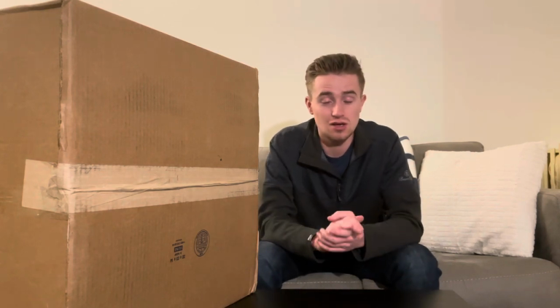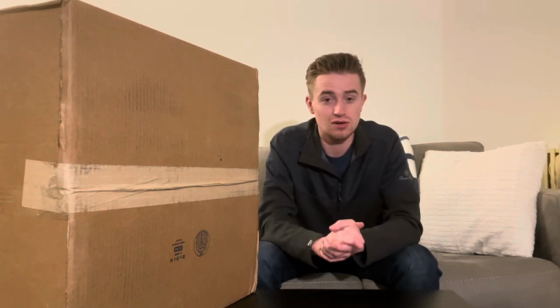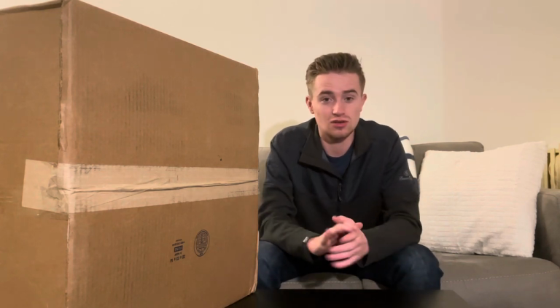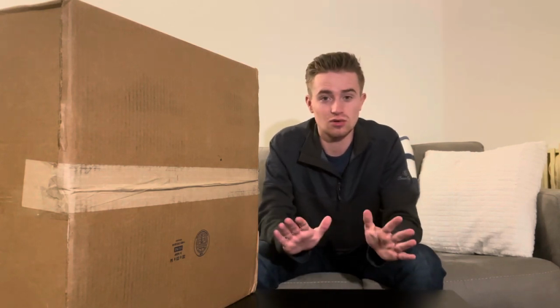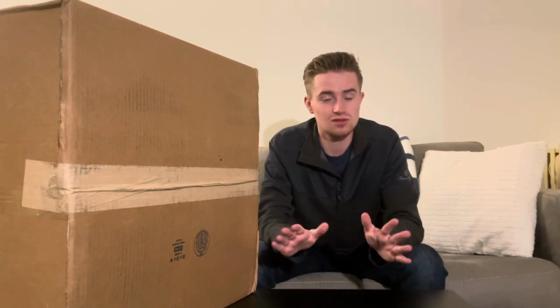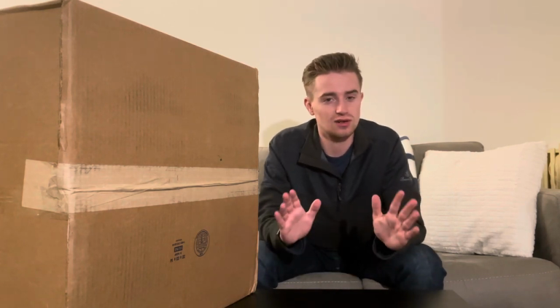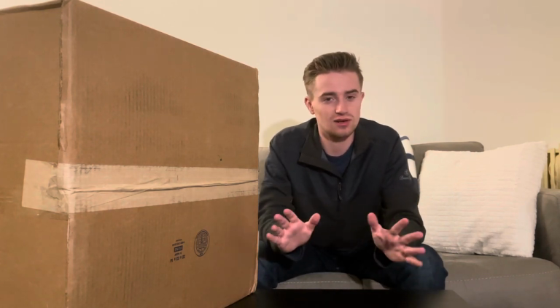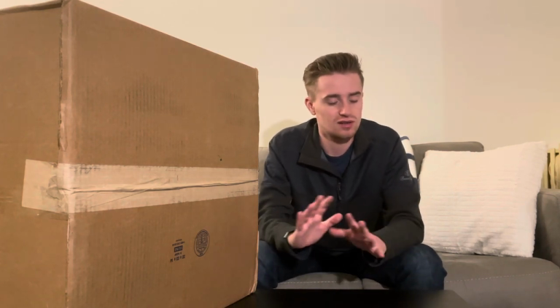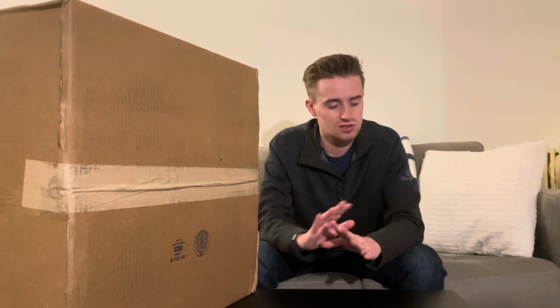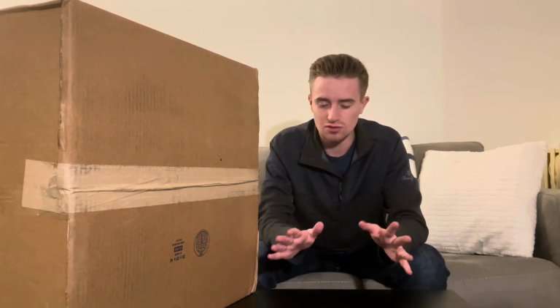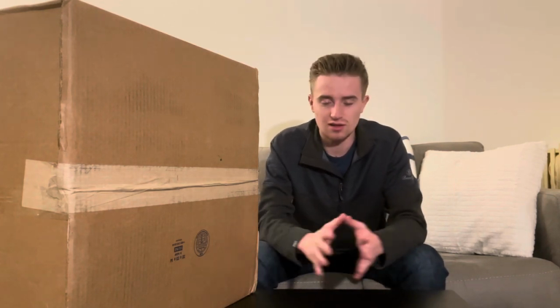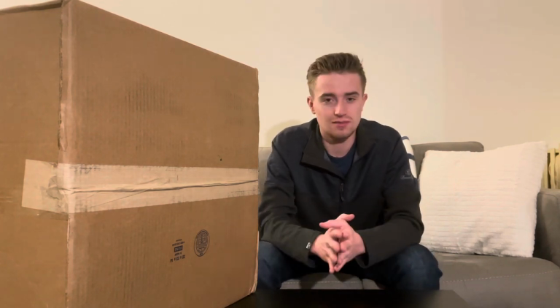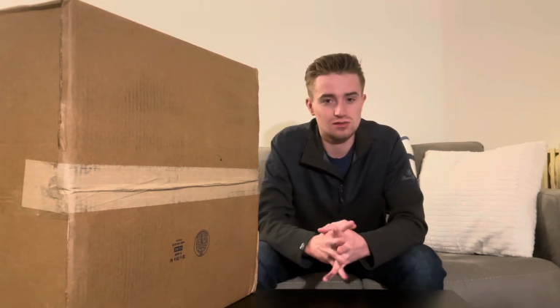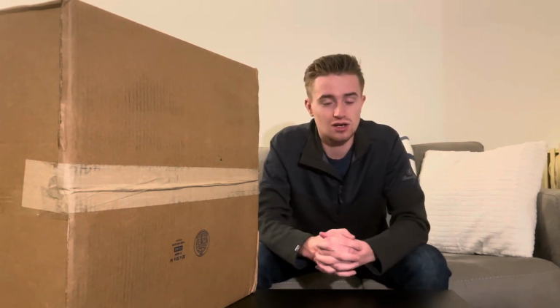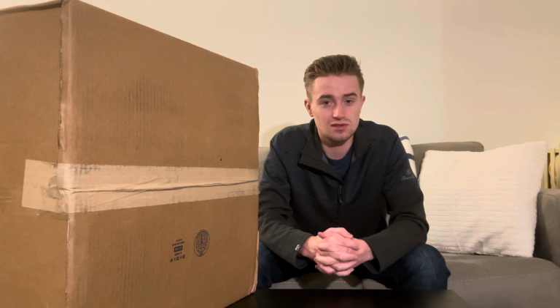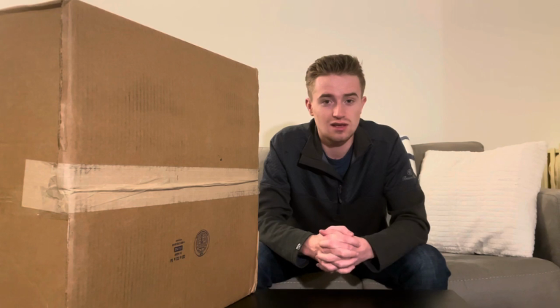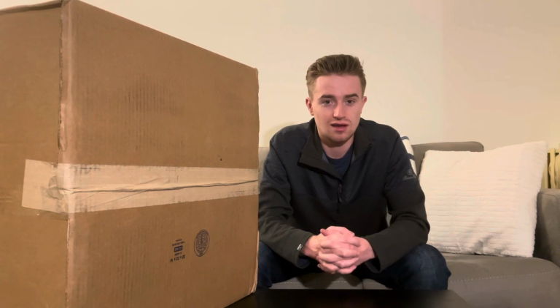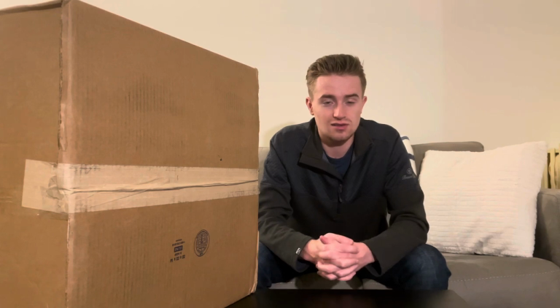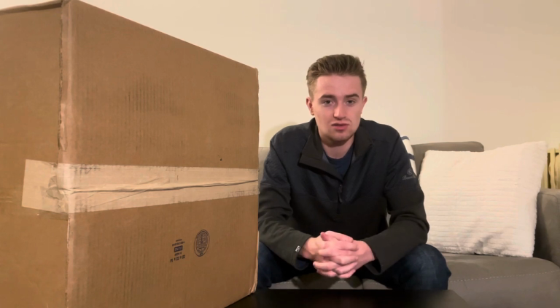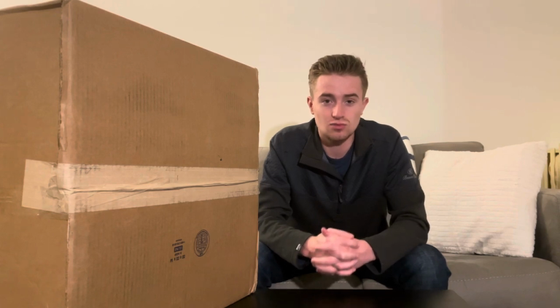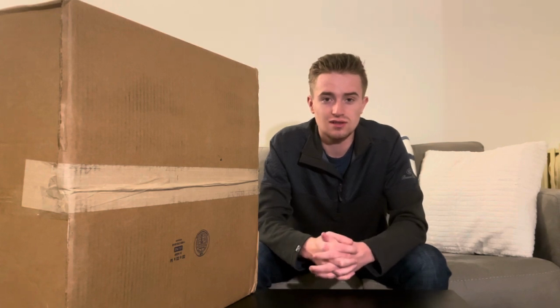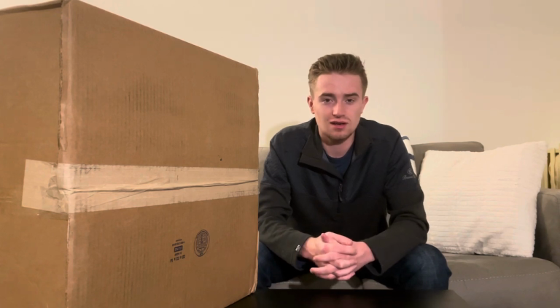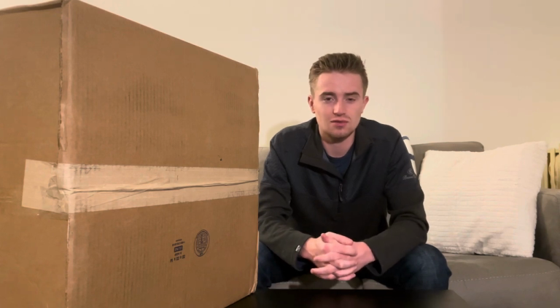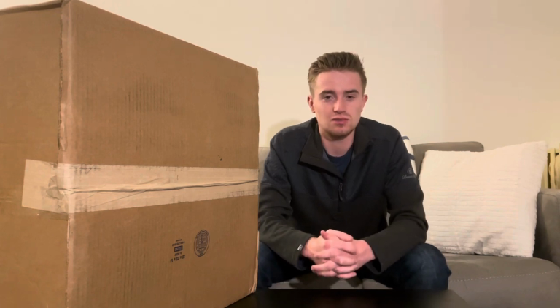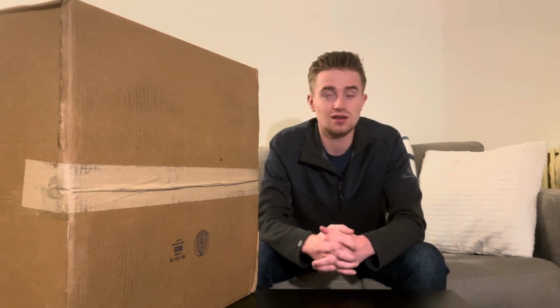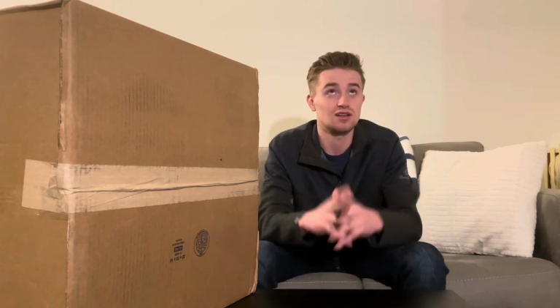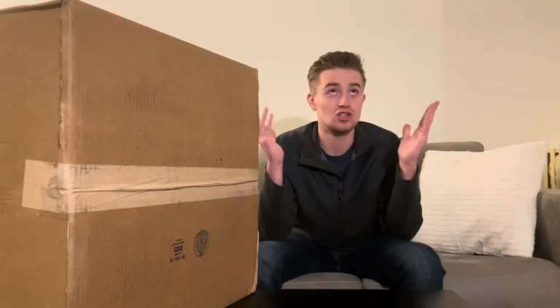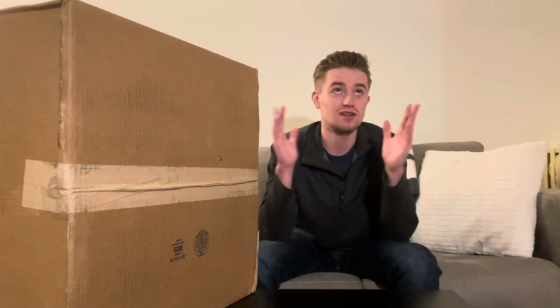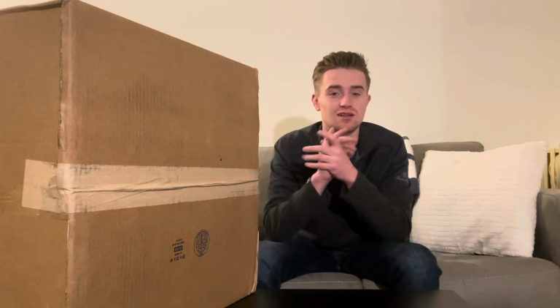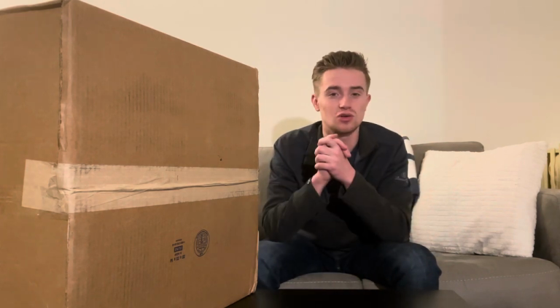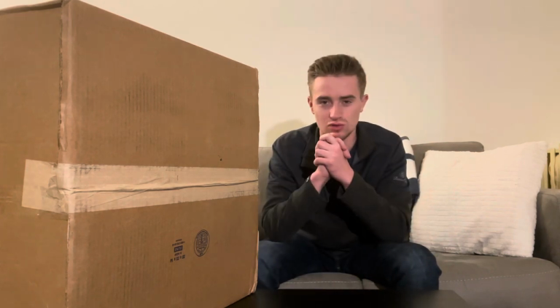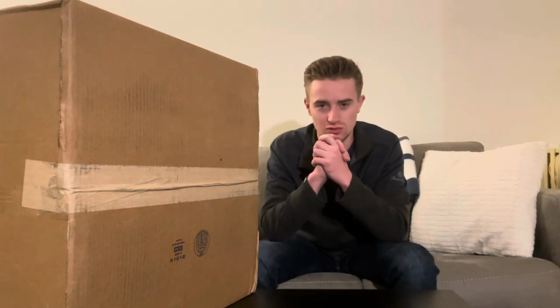But no worries, we are slowly climbing in subscribers and soon, one day, I will be a giant, cool YouTuber.